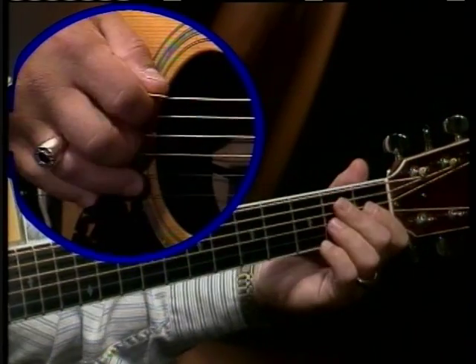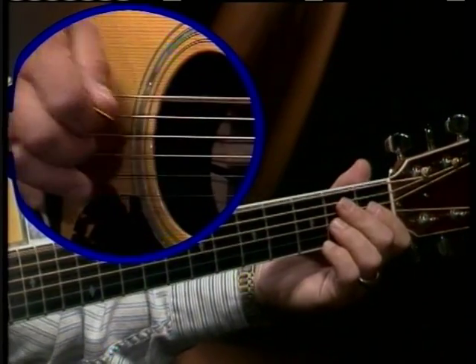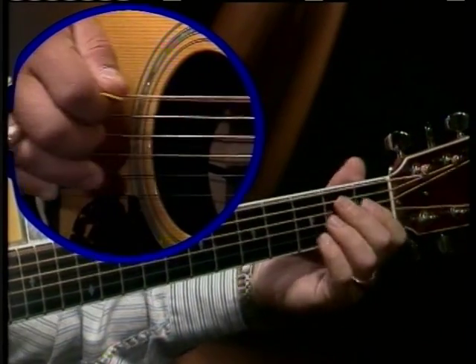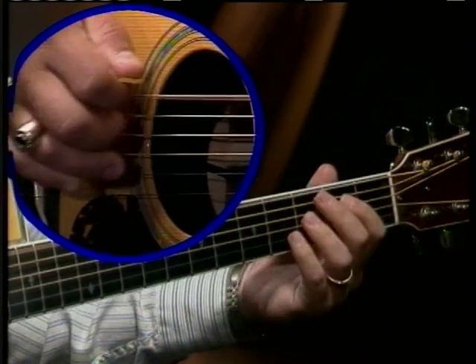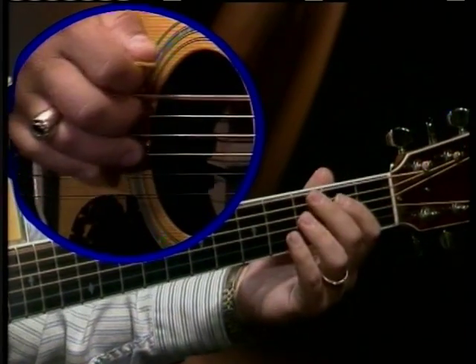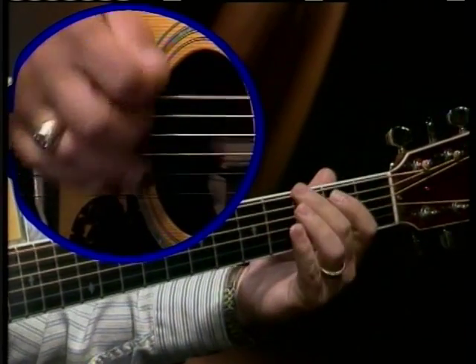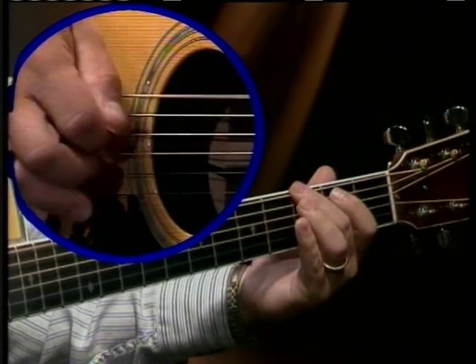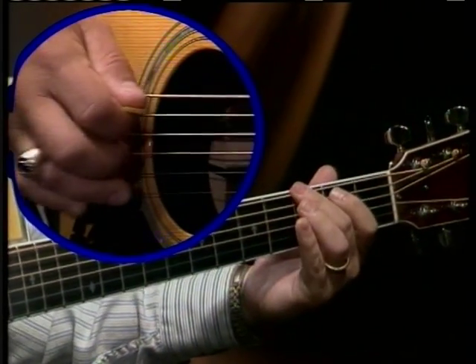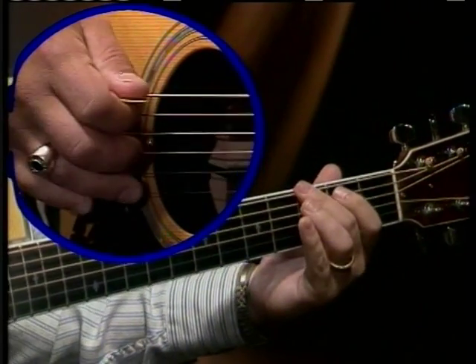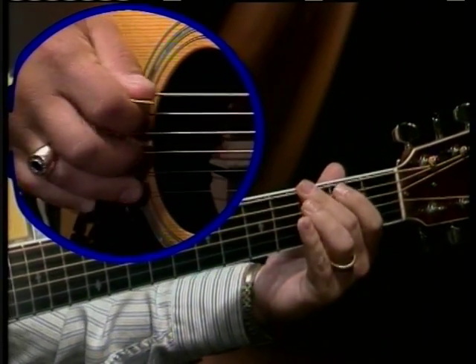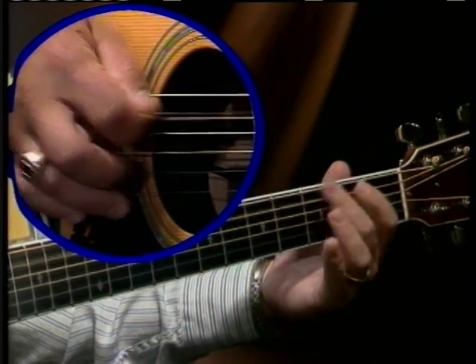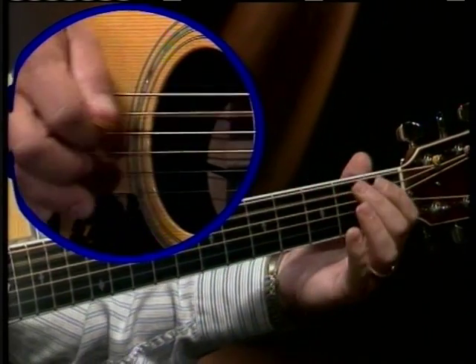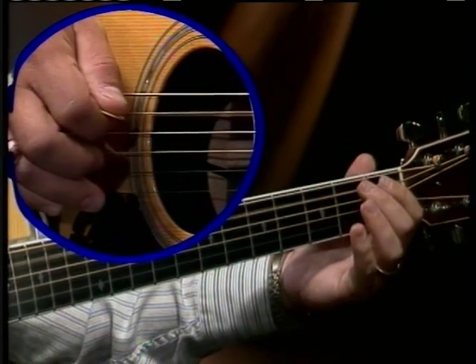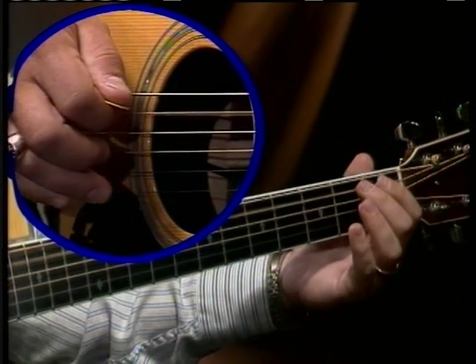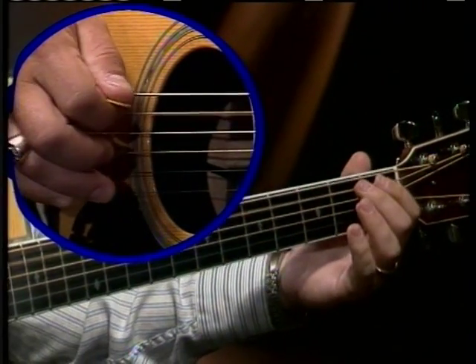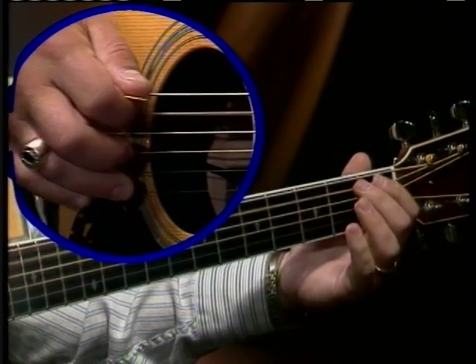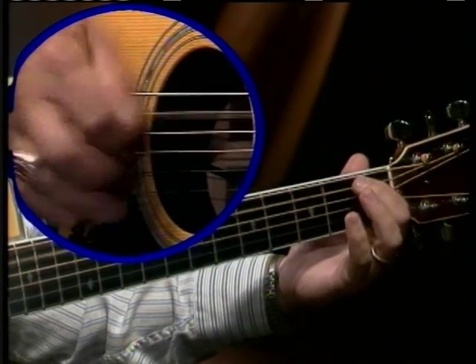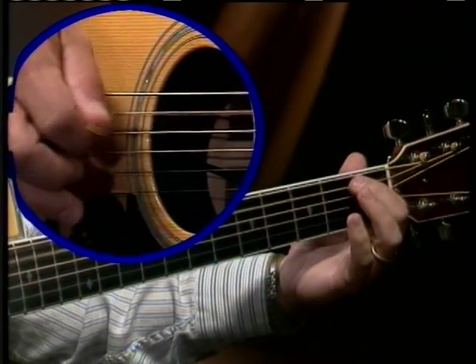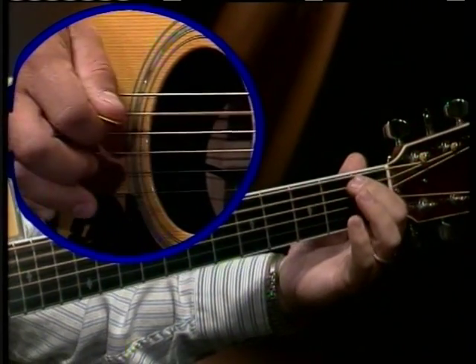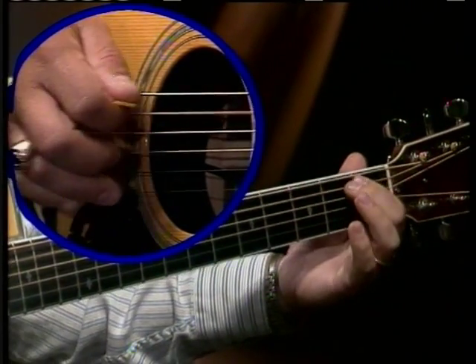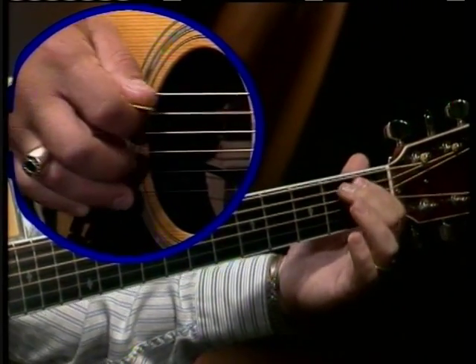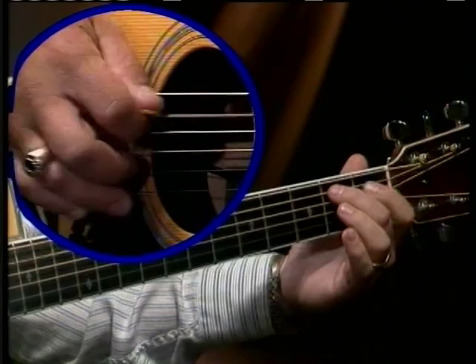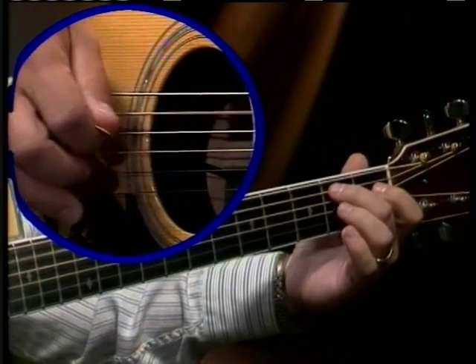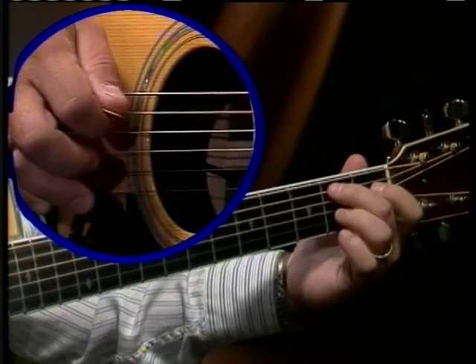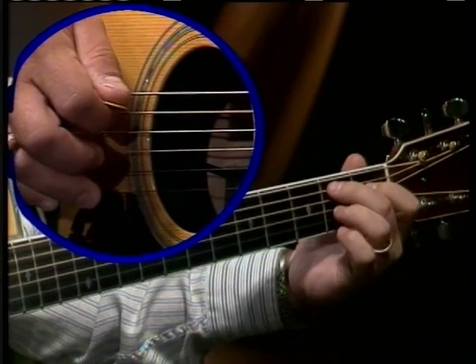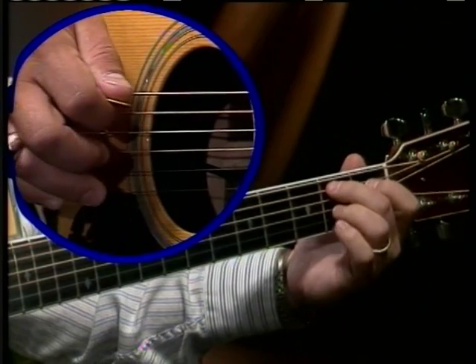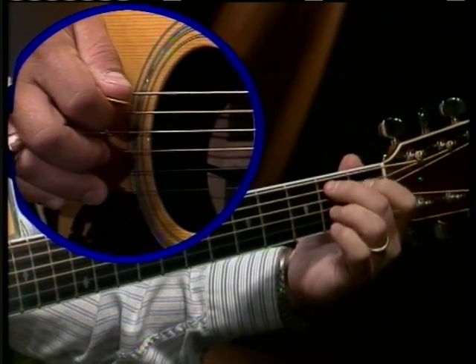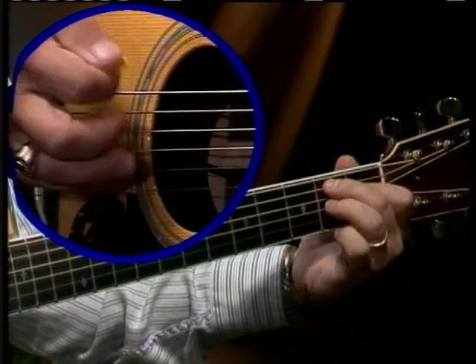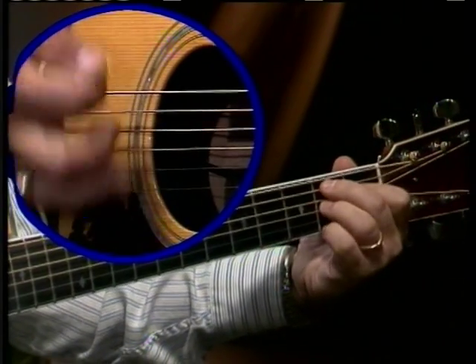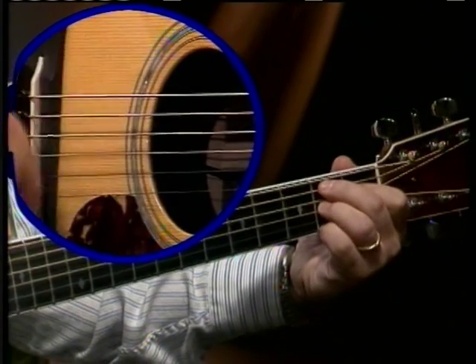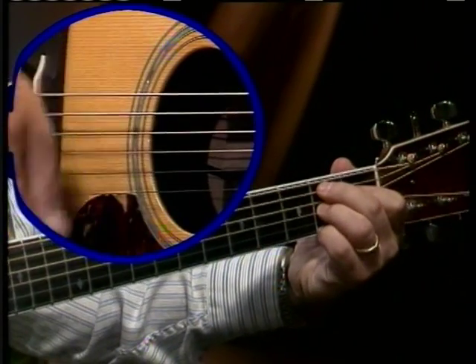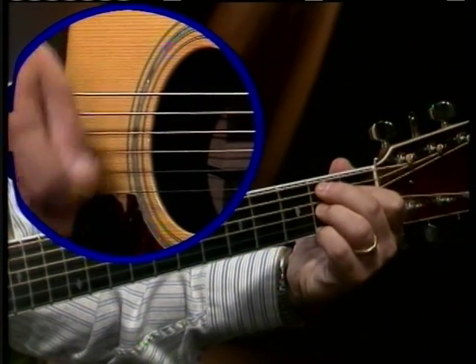Open sixth, third fret, open fifth, first fret — that walks me right into the B7.